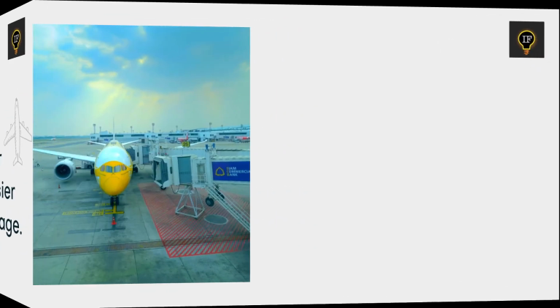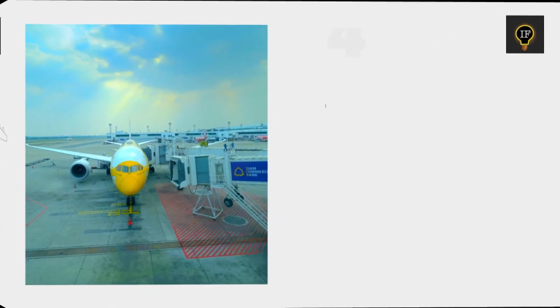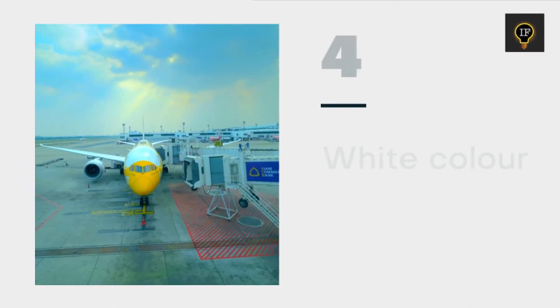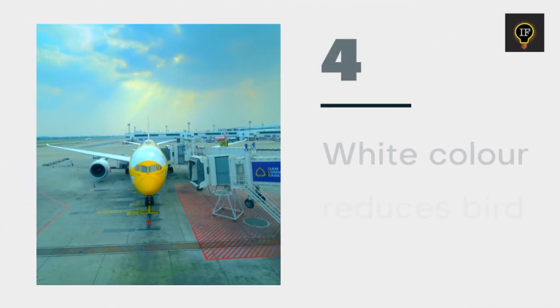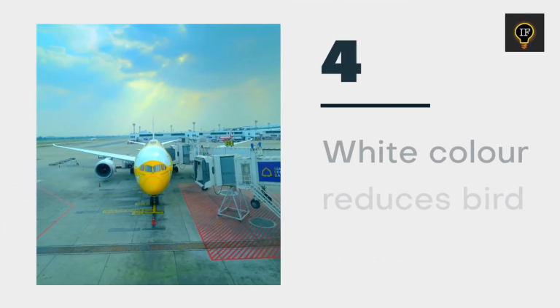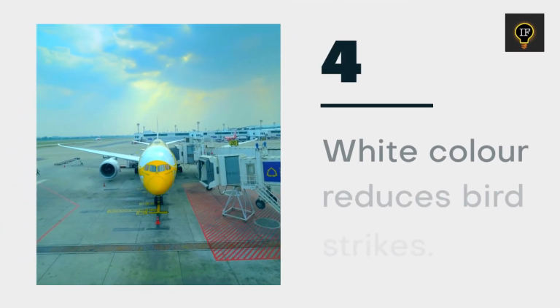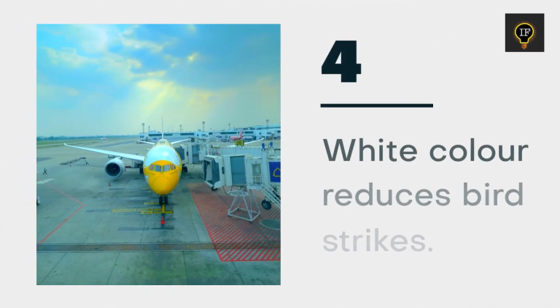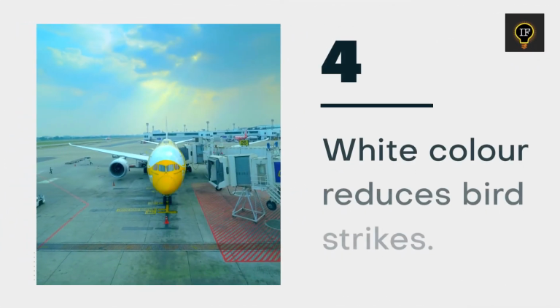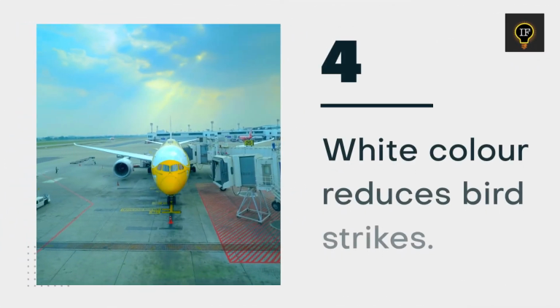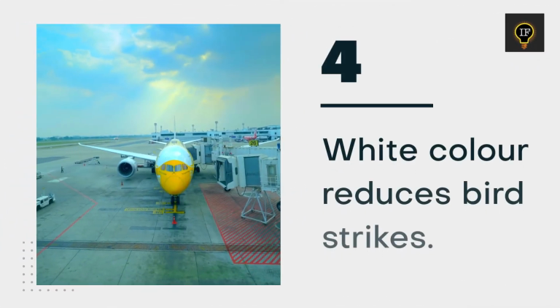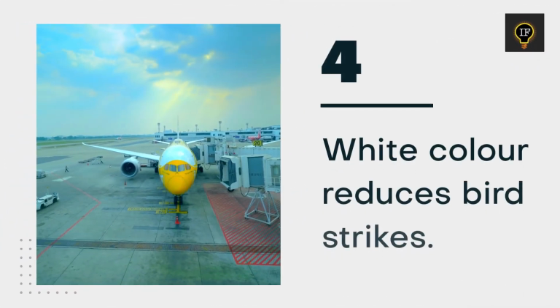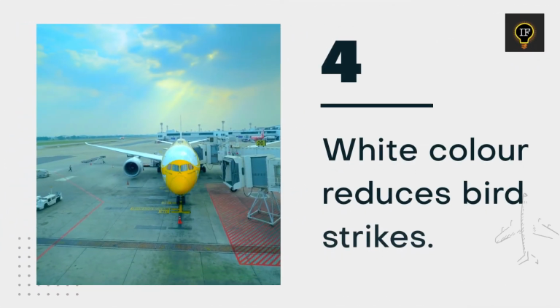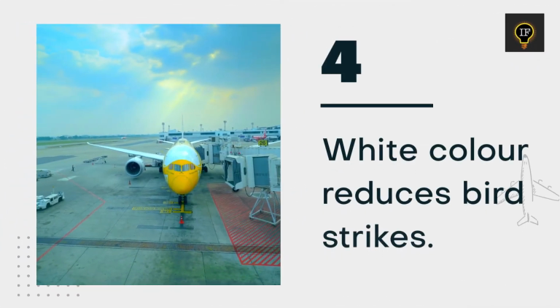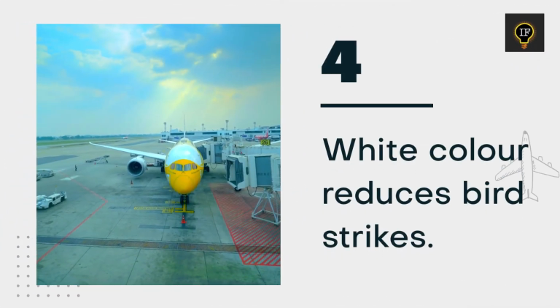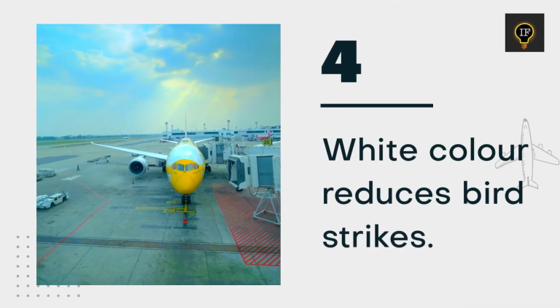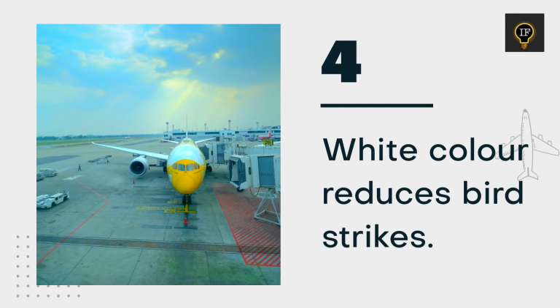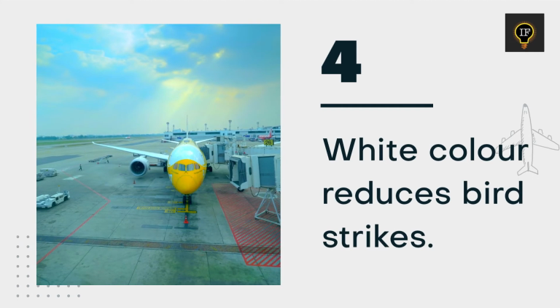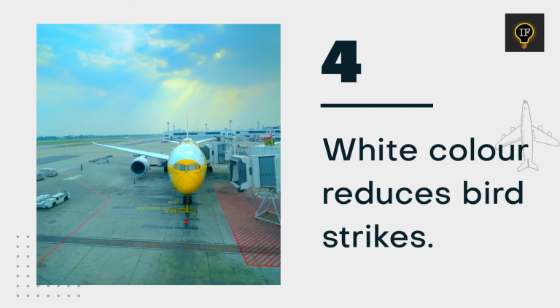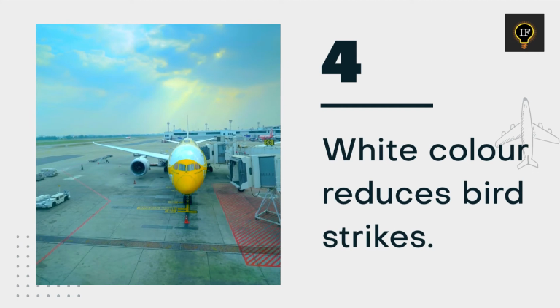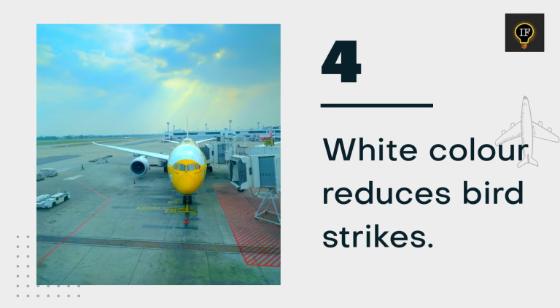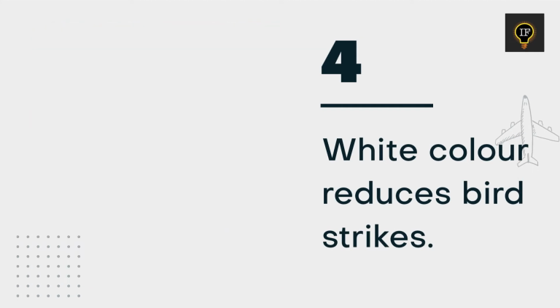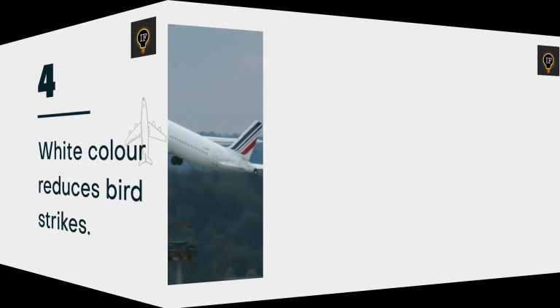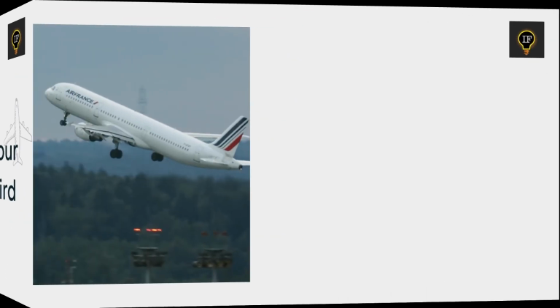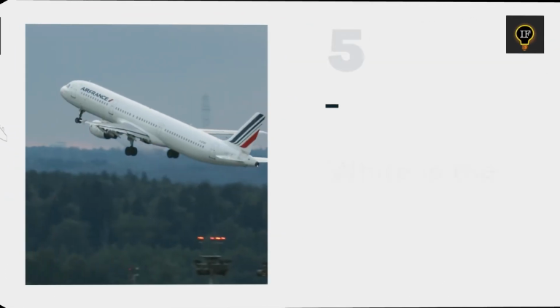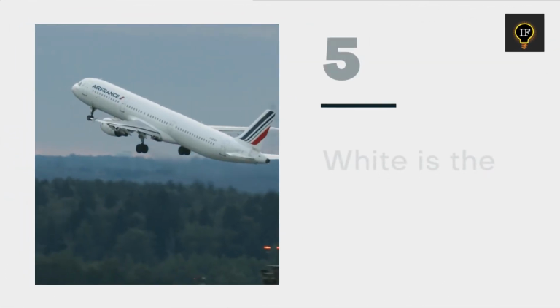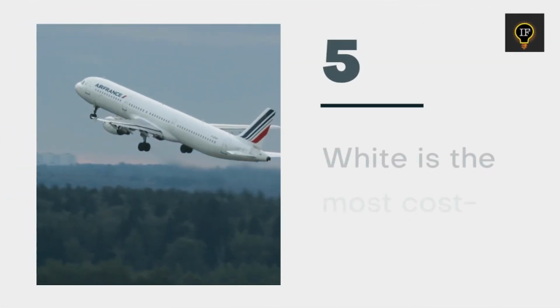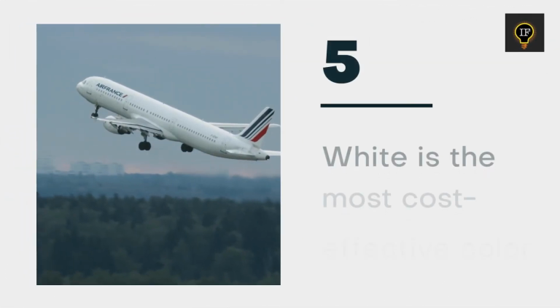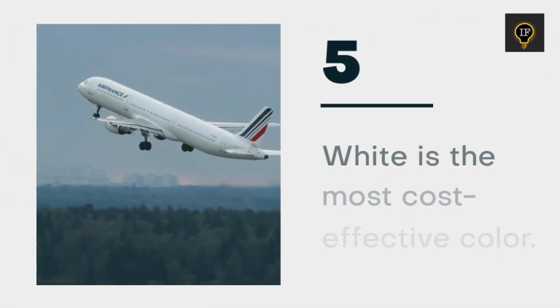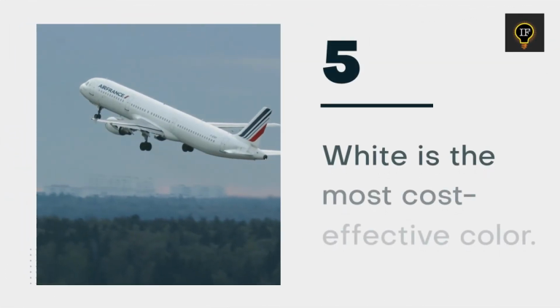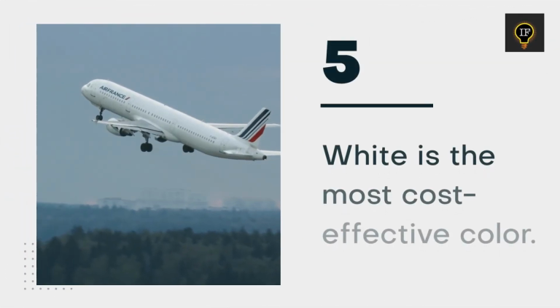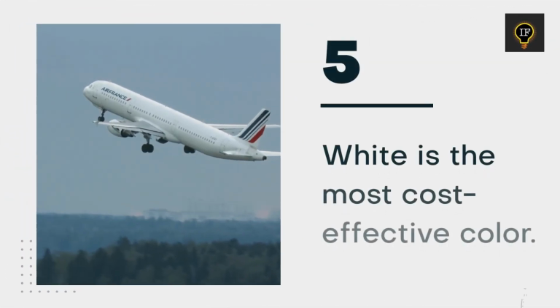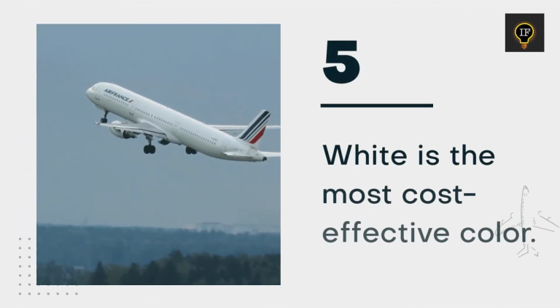The white color scheme allows birds to better identify and avoid aircraft. Additionally, white is the most economical color.